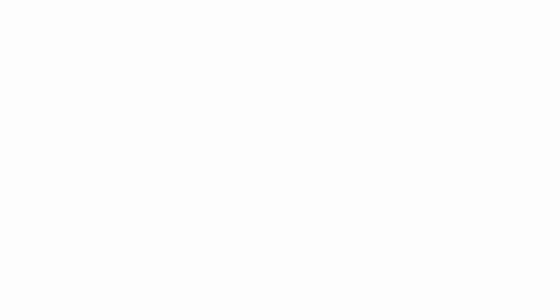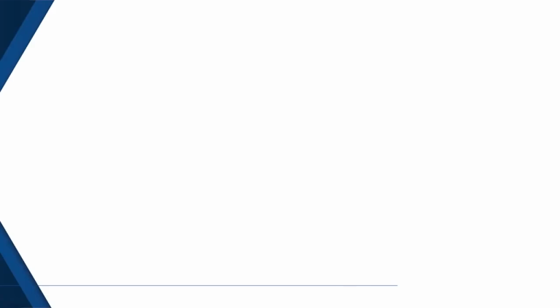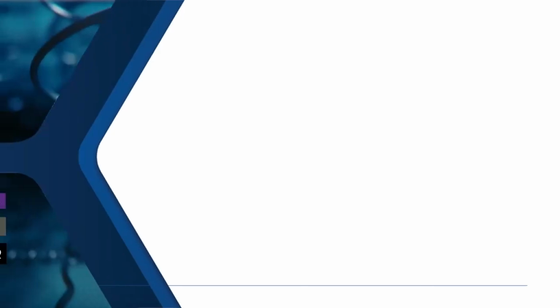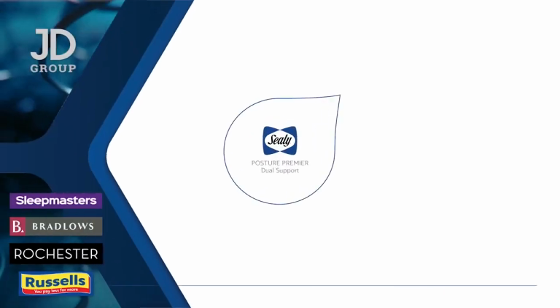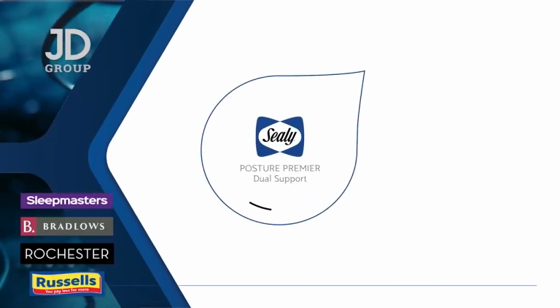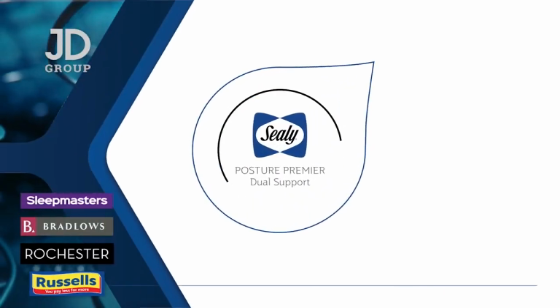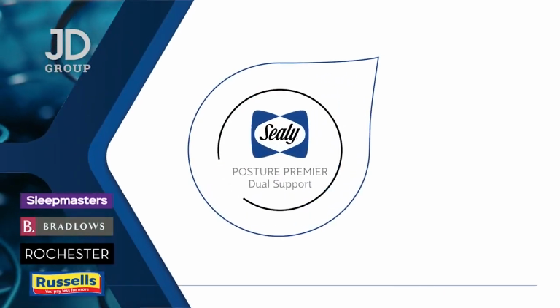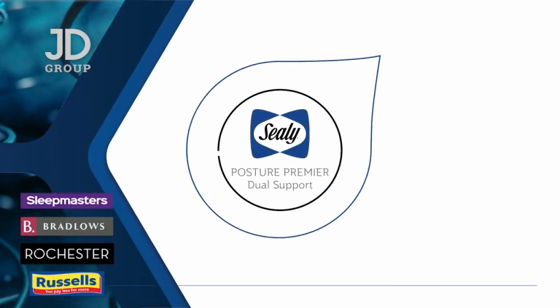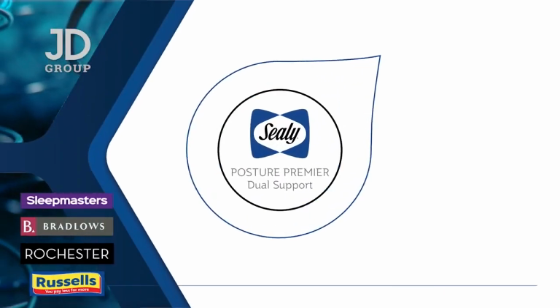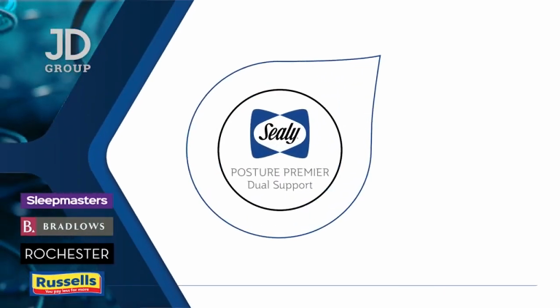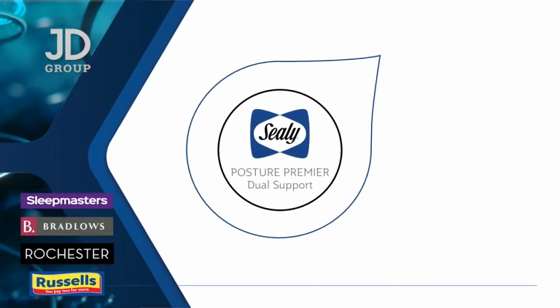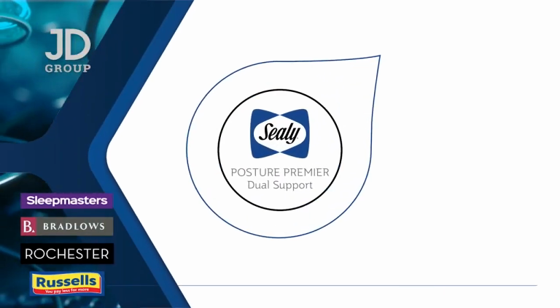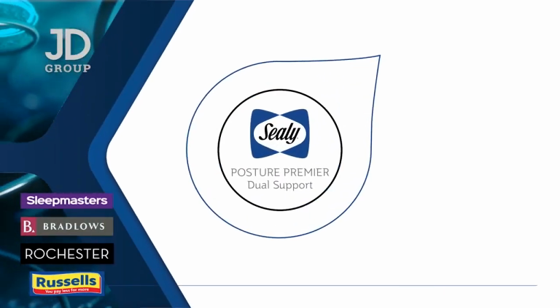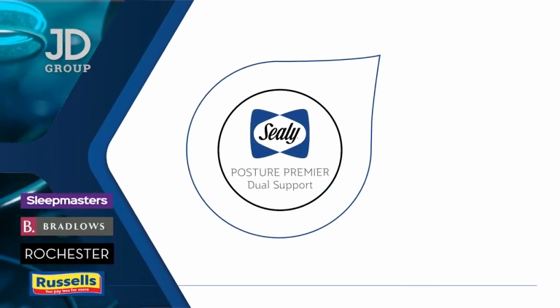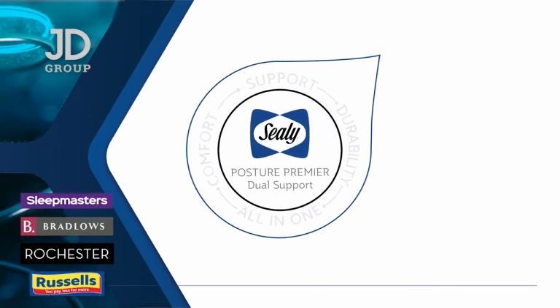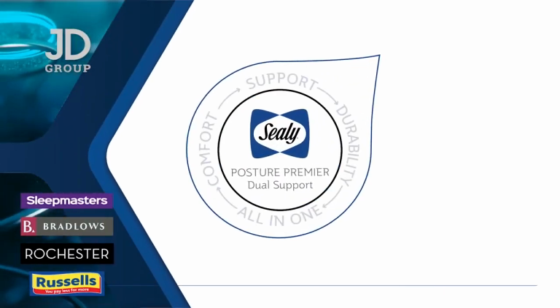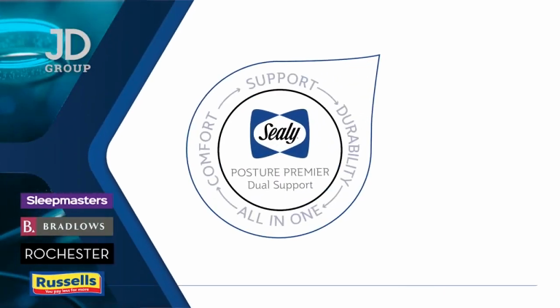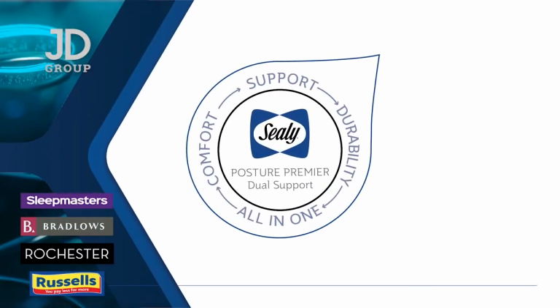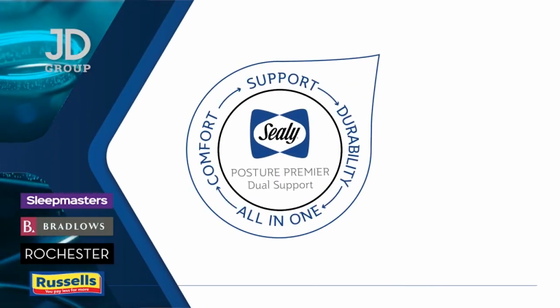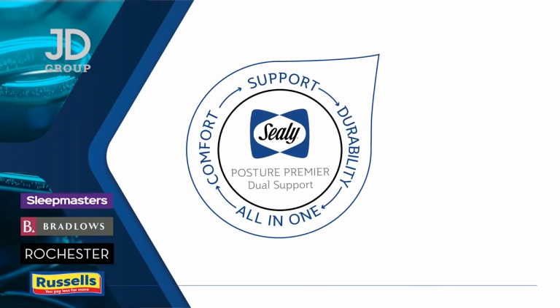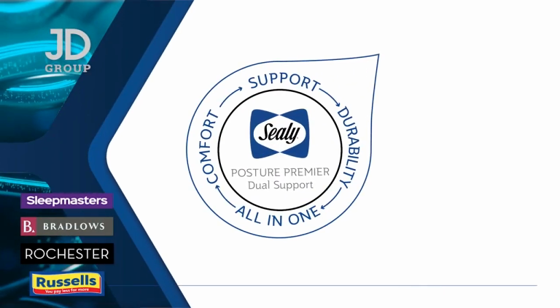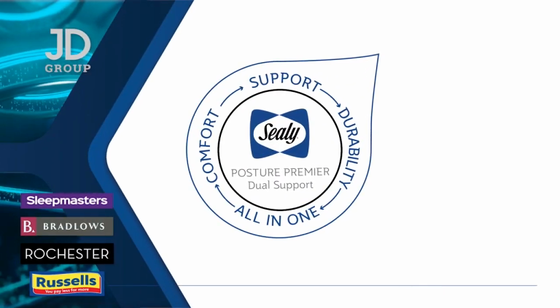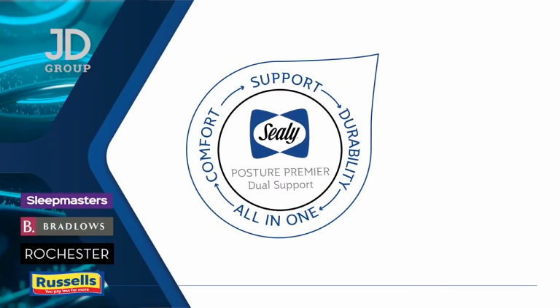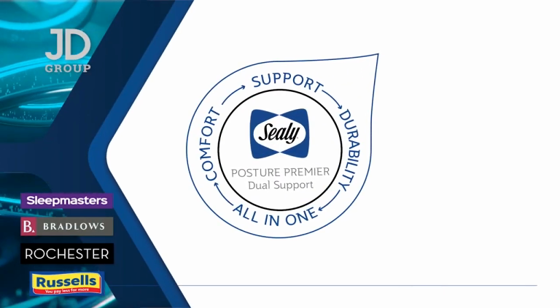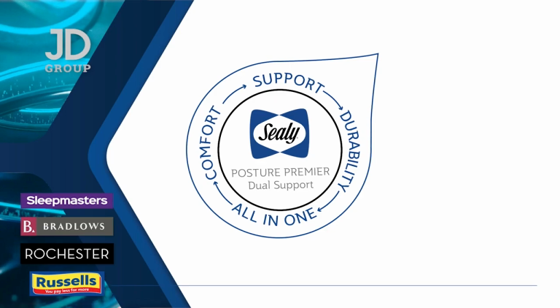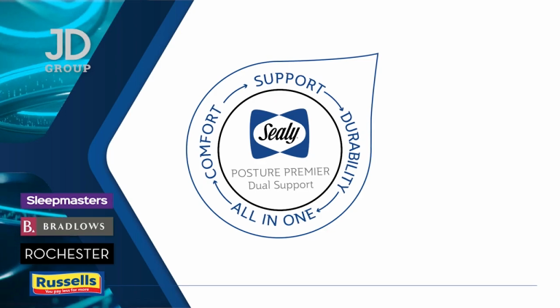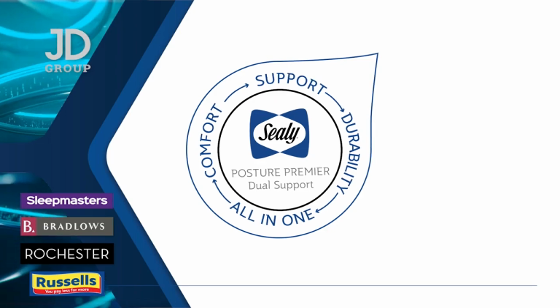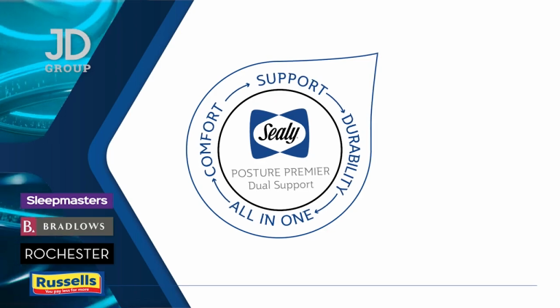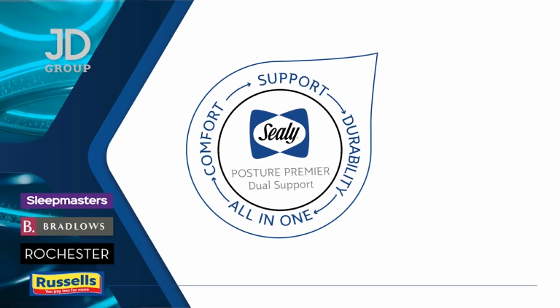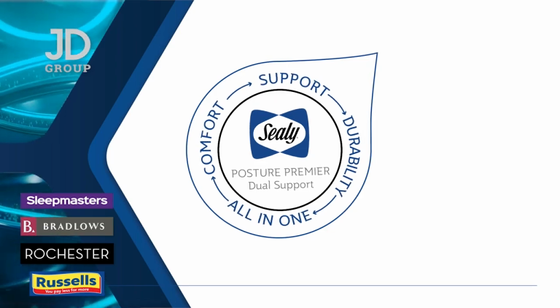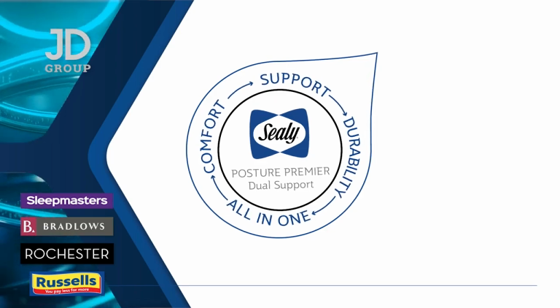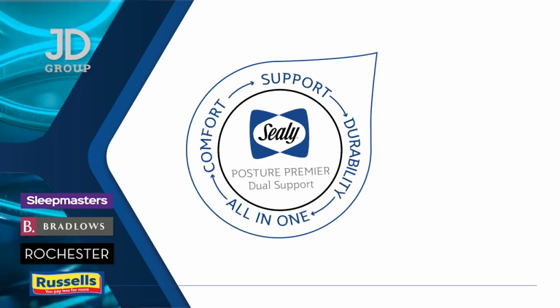Sealy presents the Posture Premier Collection, the perfect balance of support, comfort and durability.